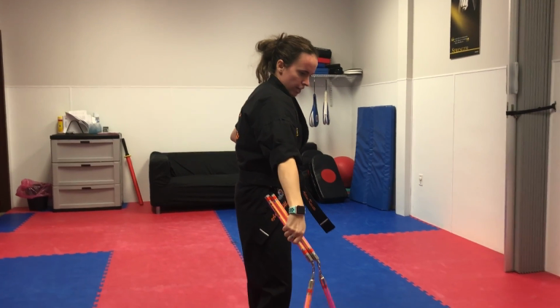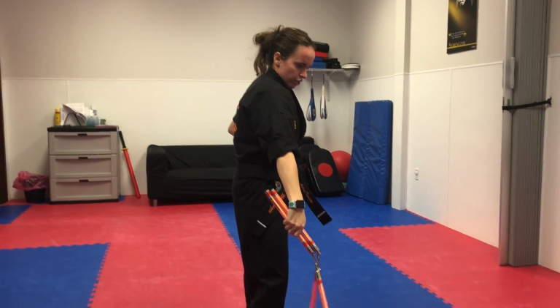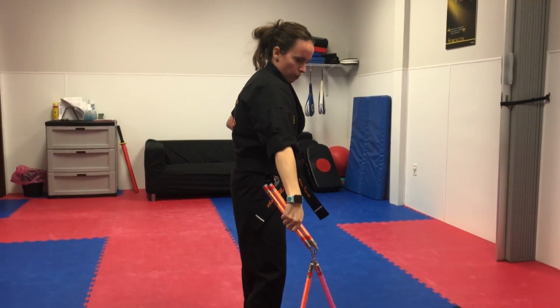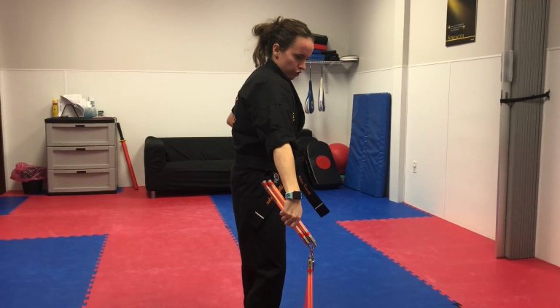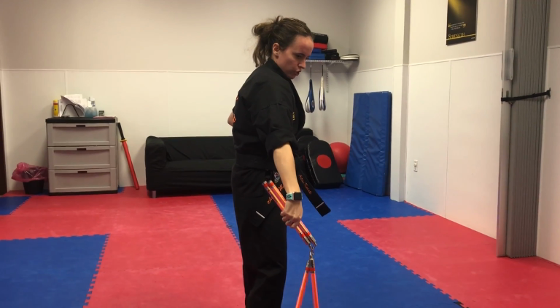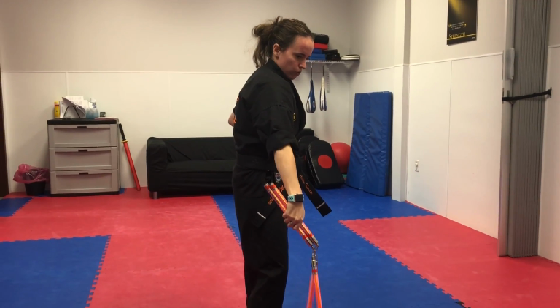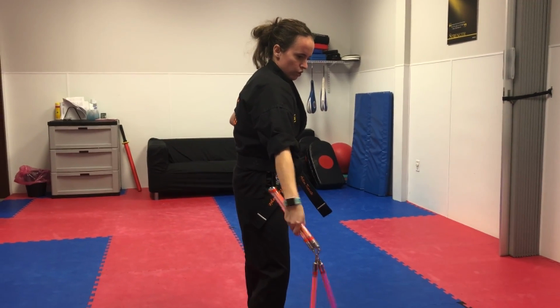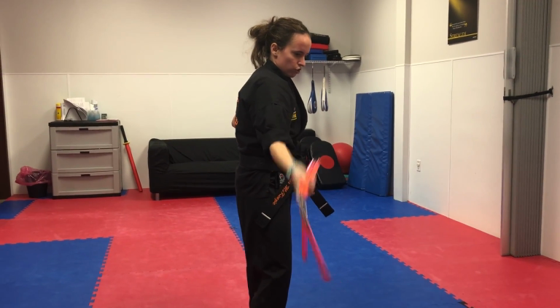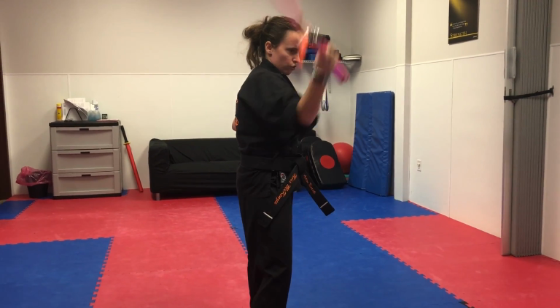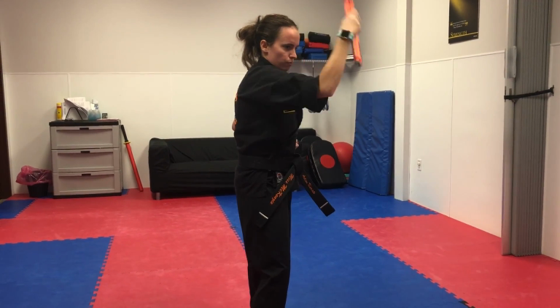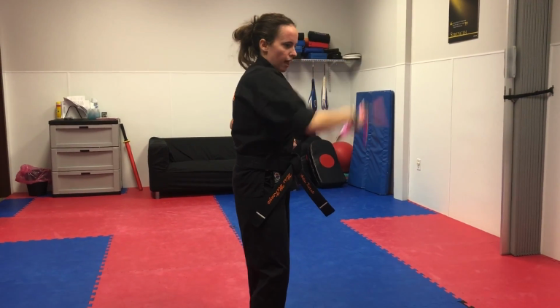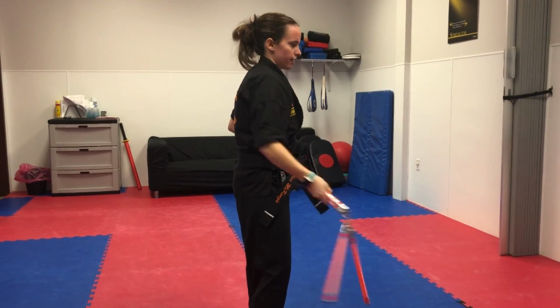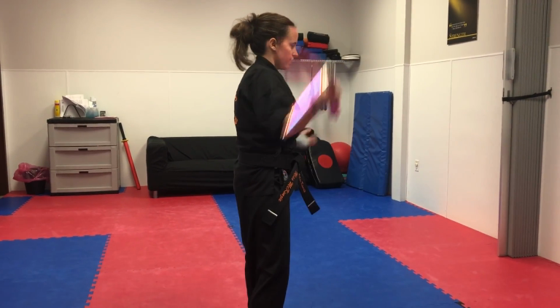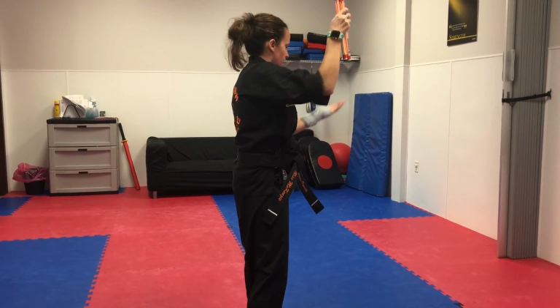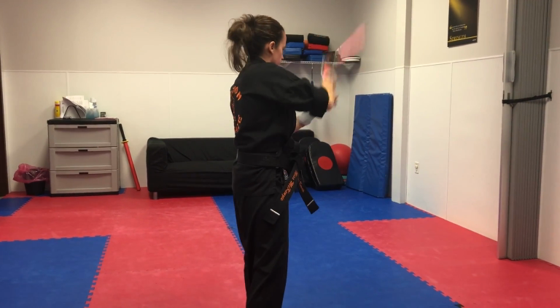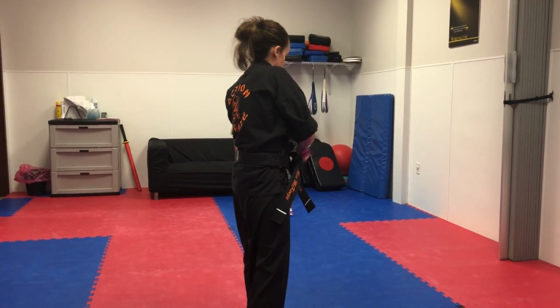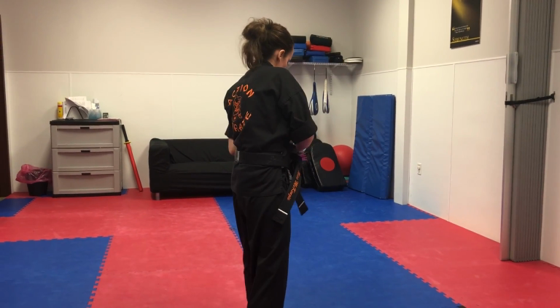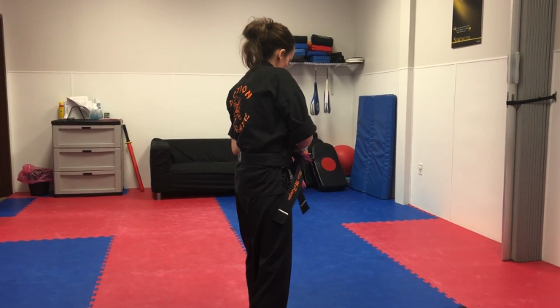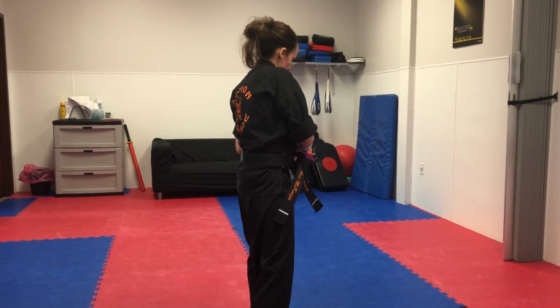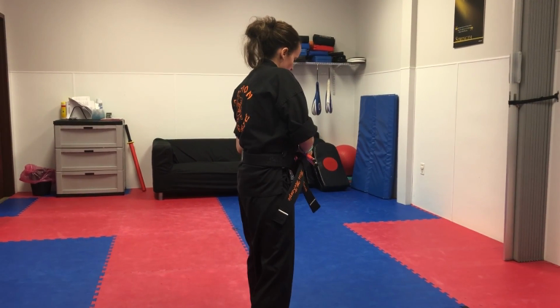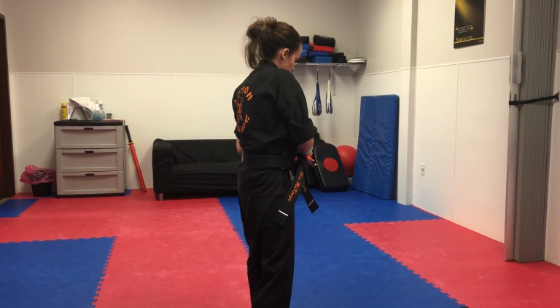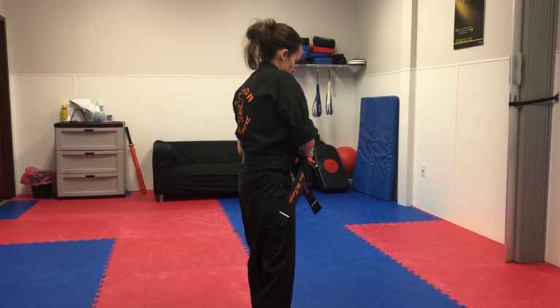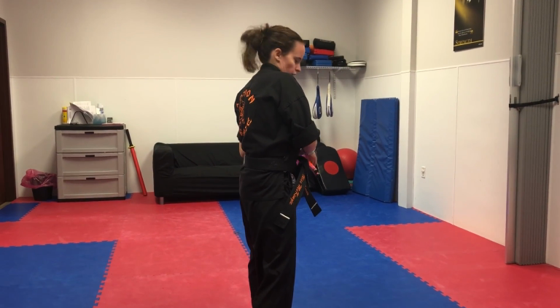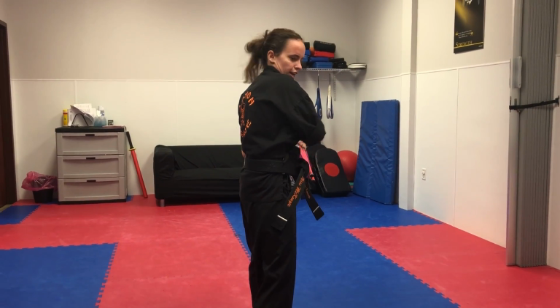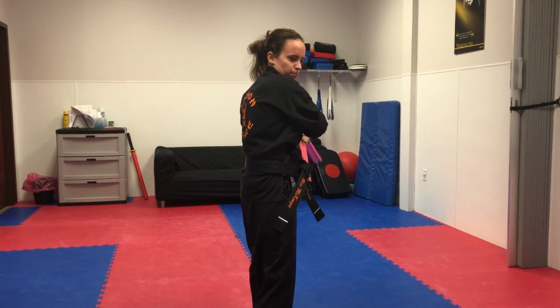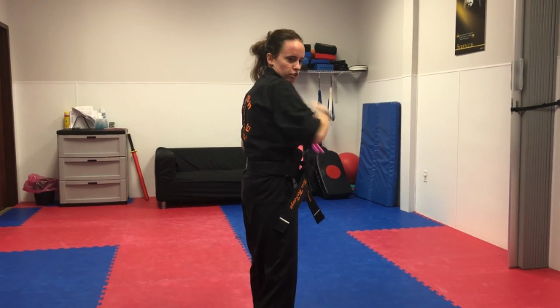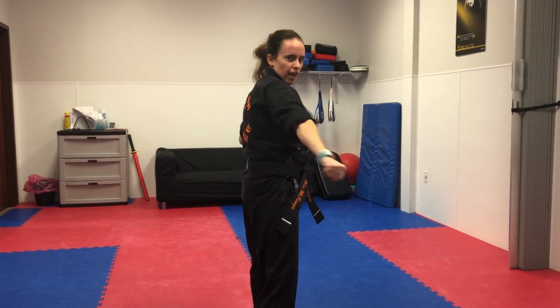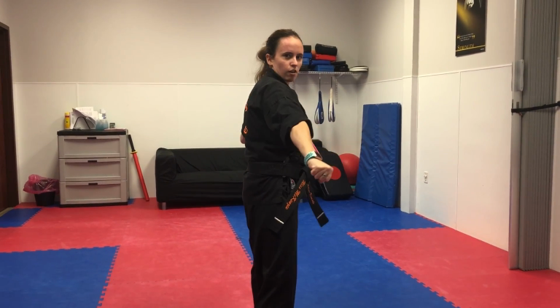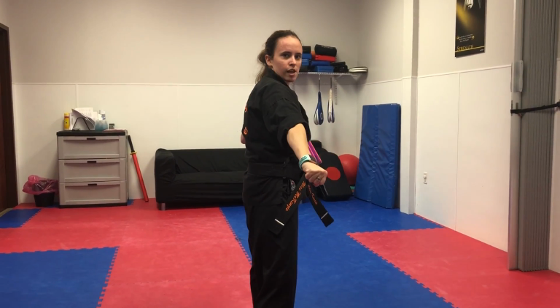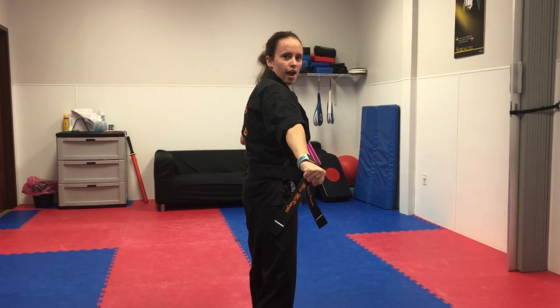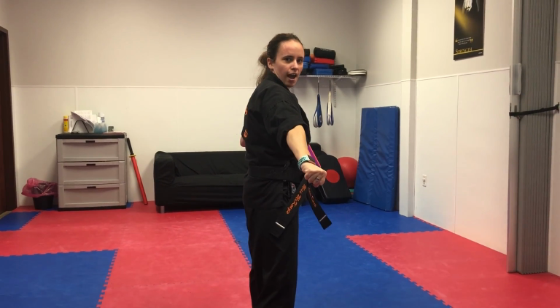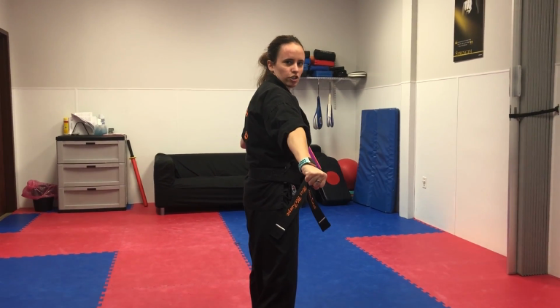And you're going to circle back, catch in your left hand as your right hand punches out. Action.